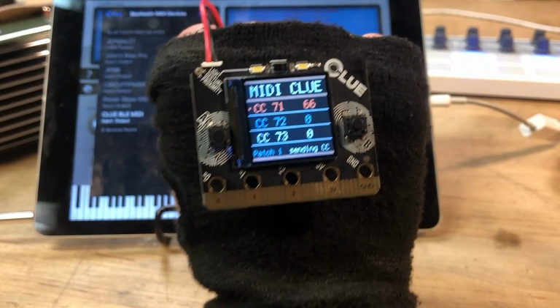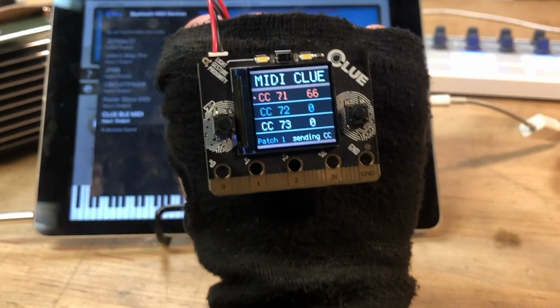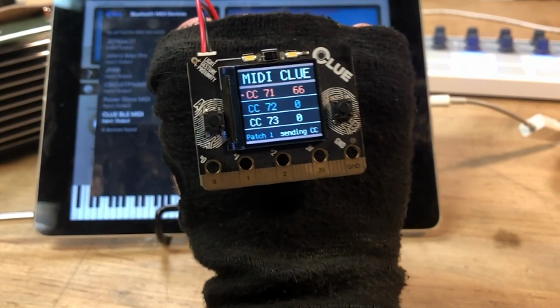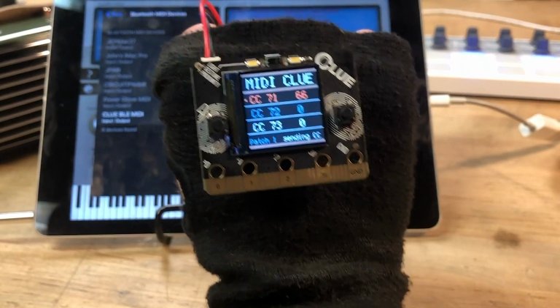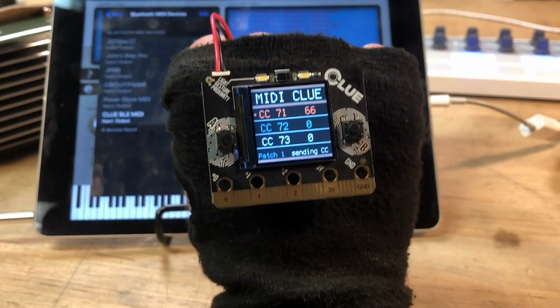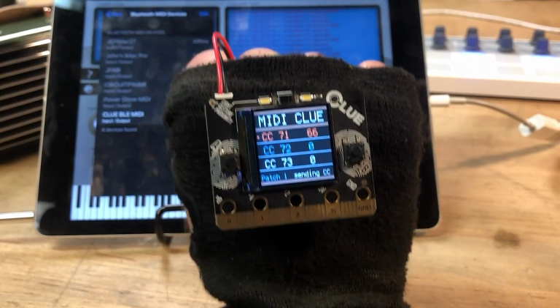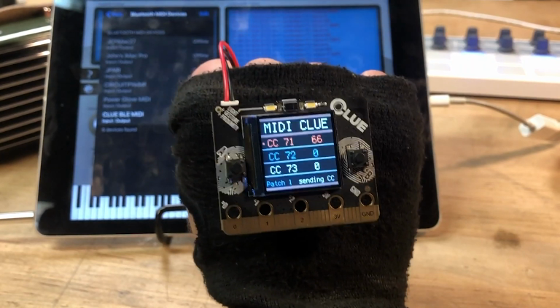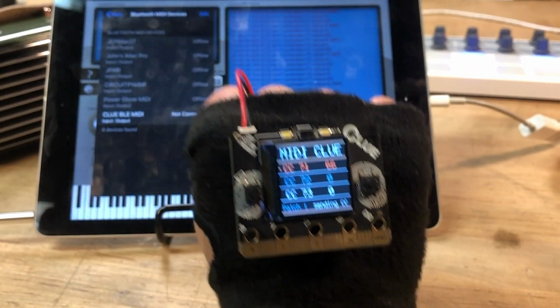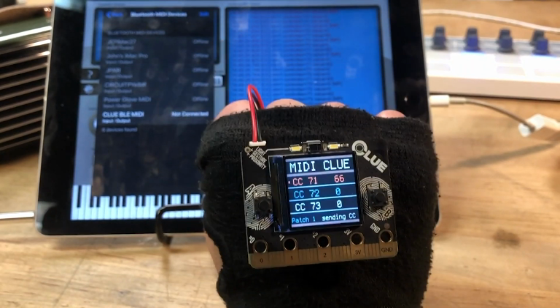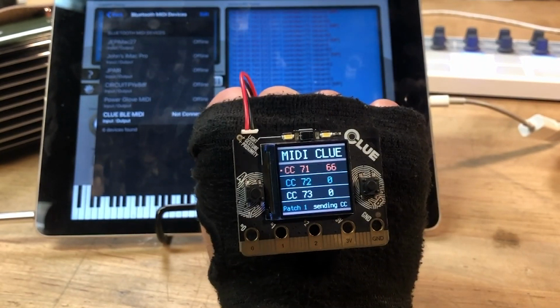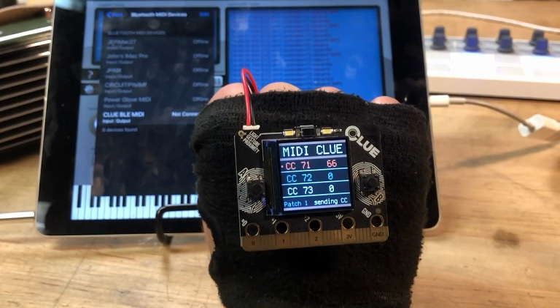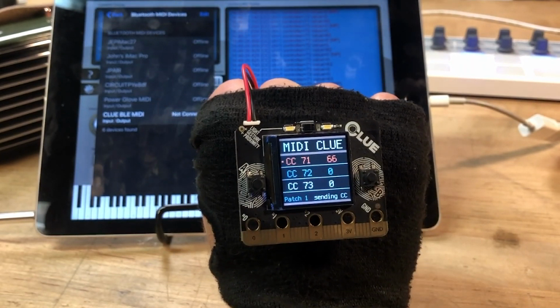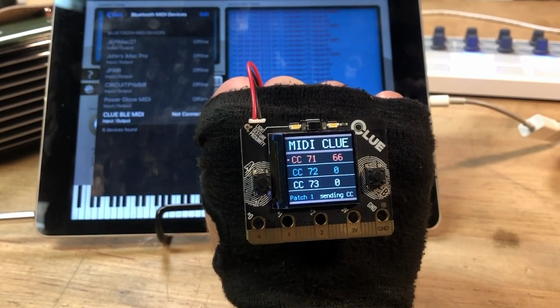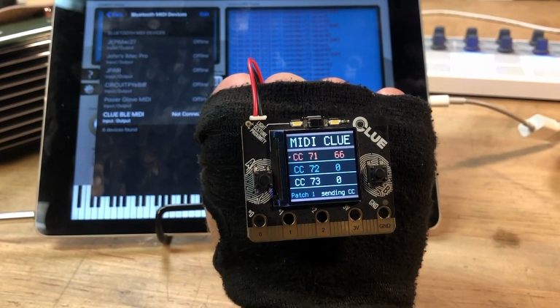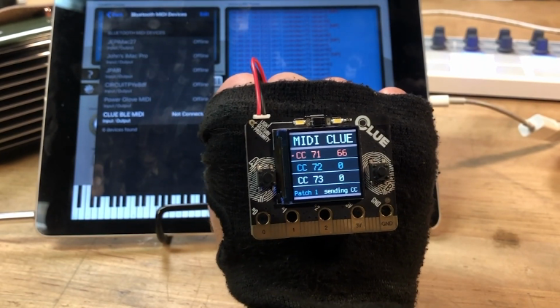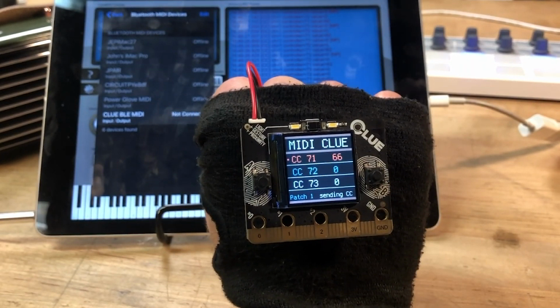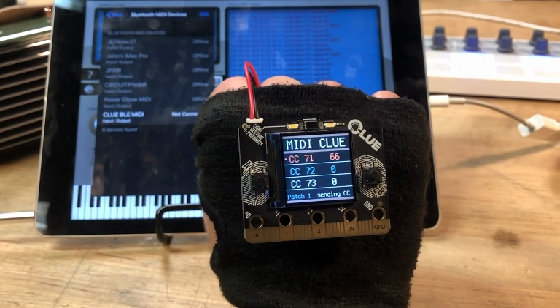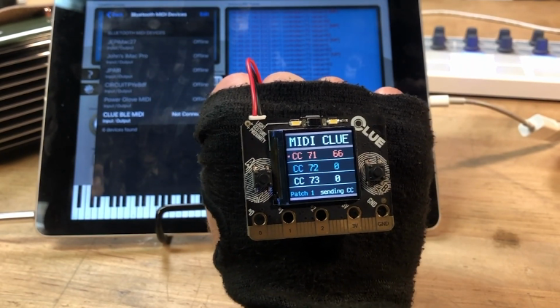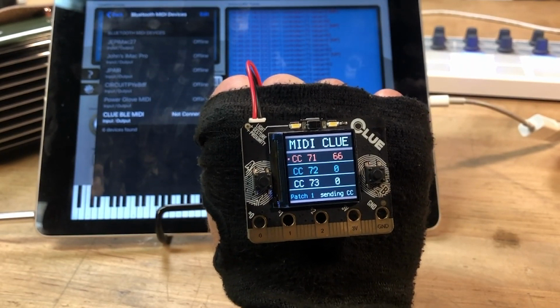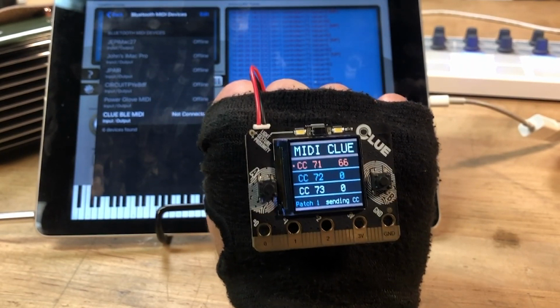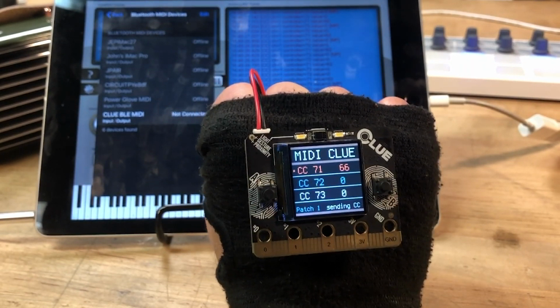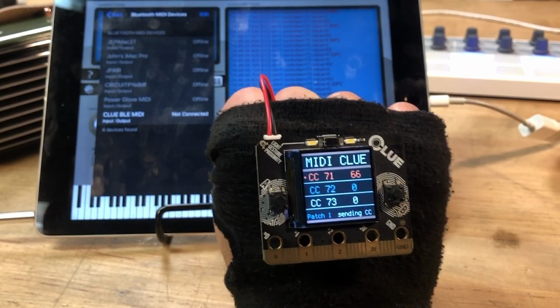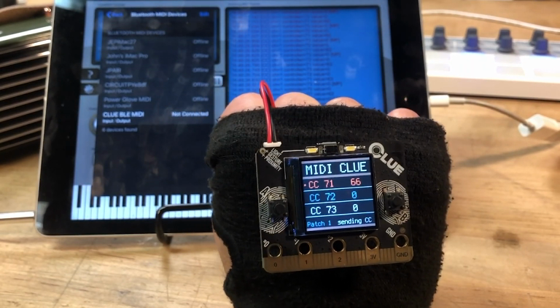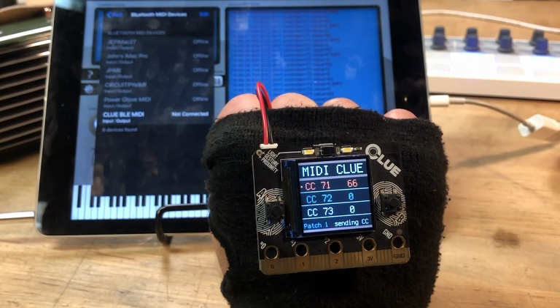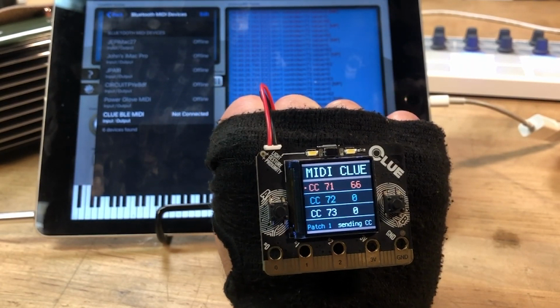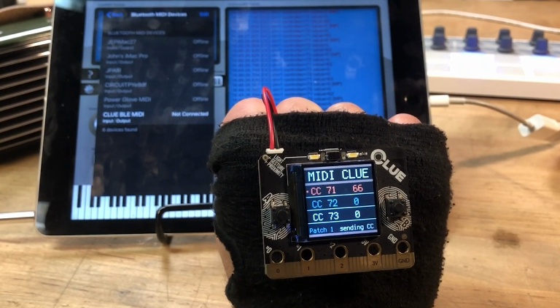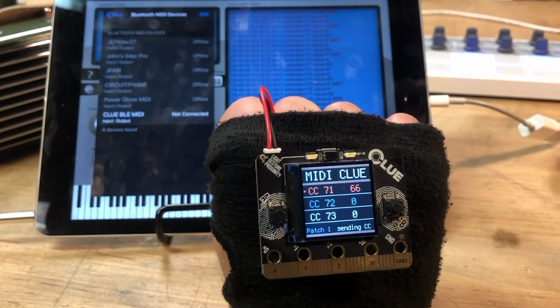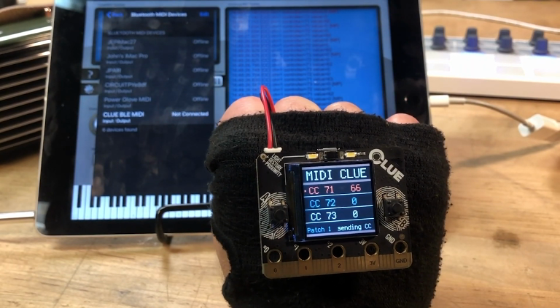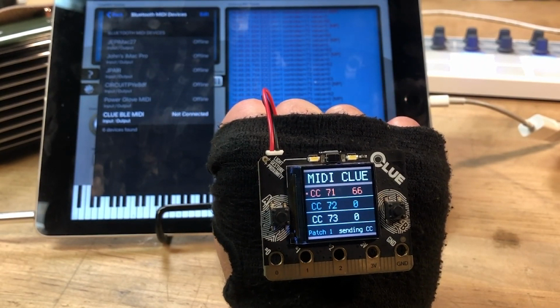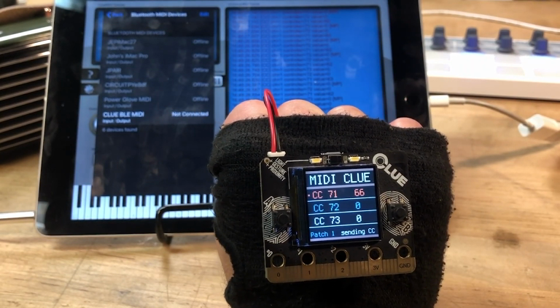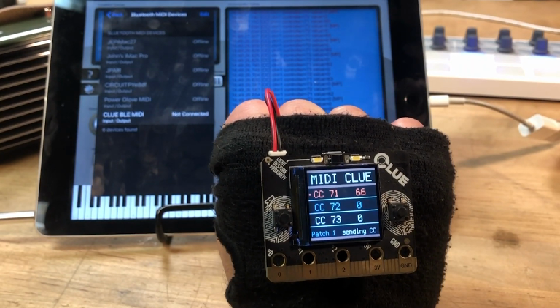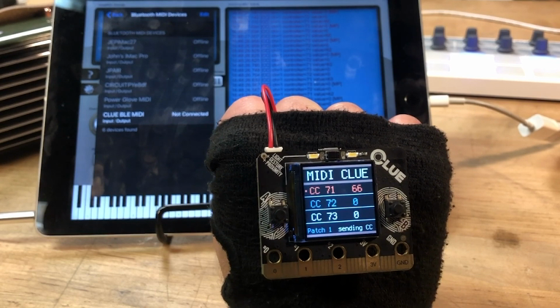This is the Clue MIDI glove. This sends Bluetooth LE MIDI messages out to a connected device.